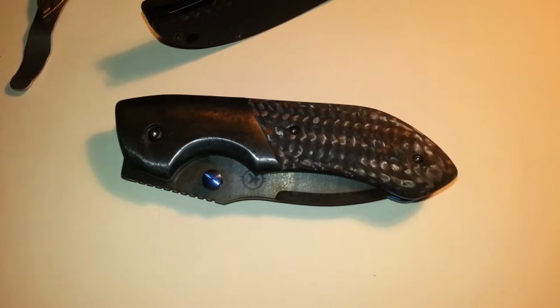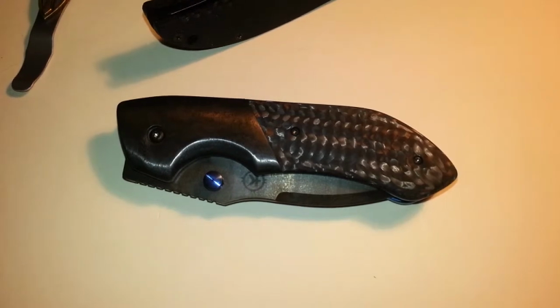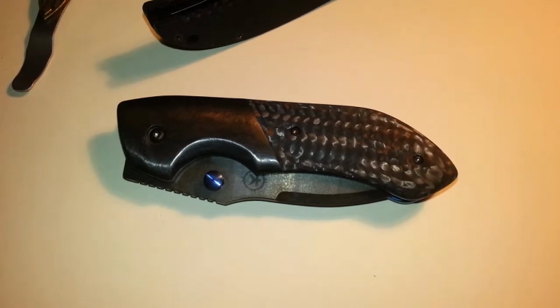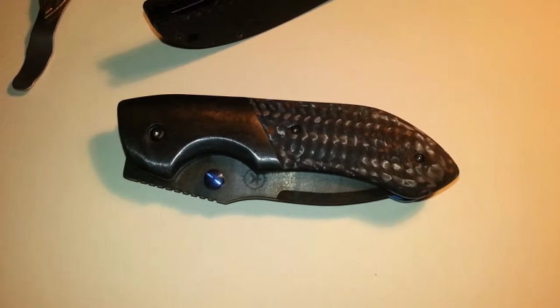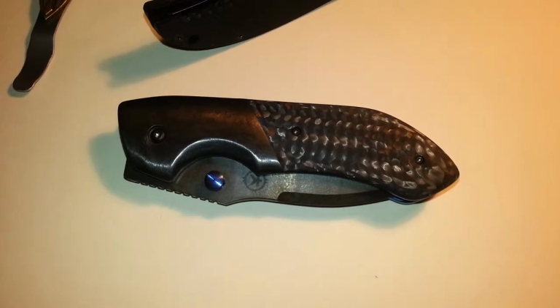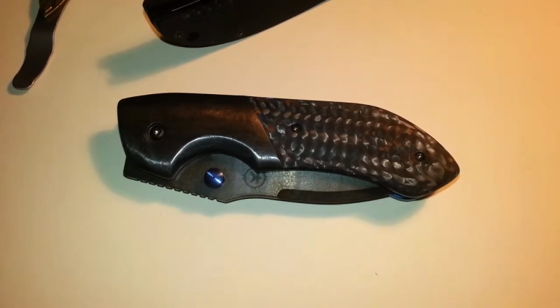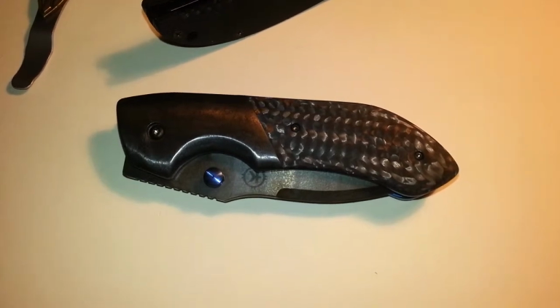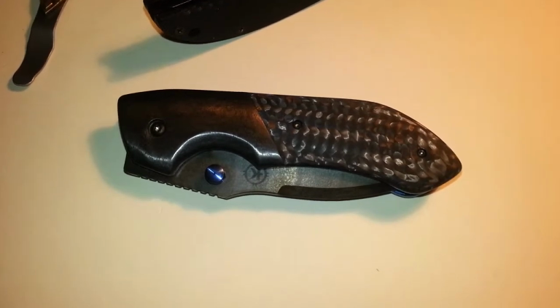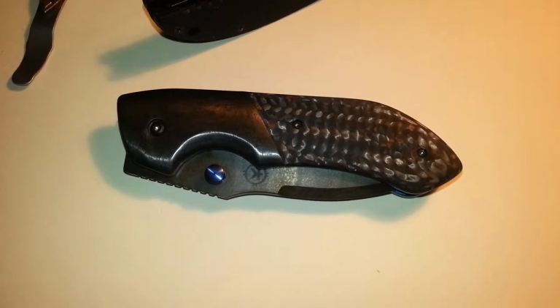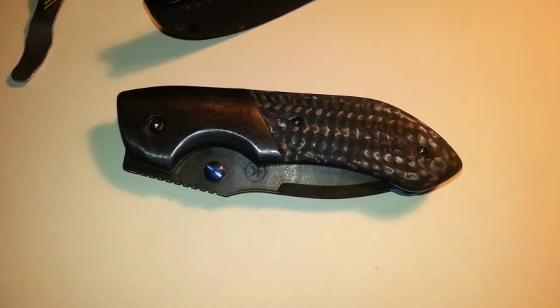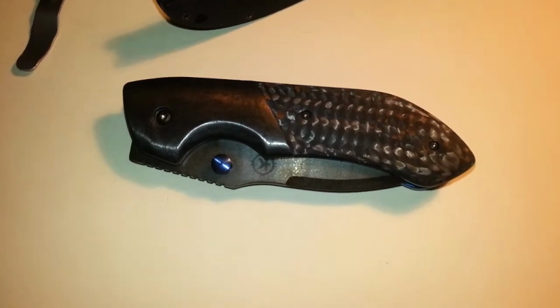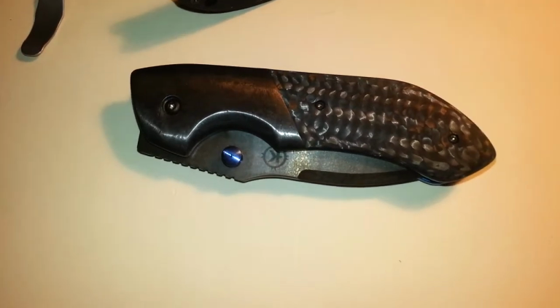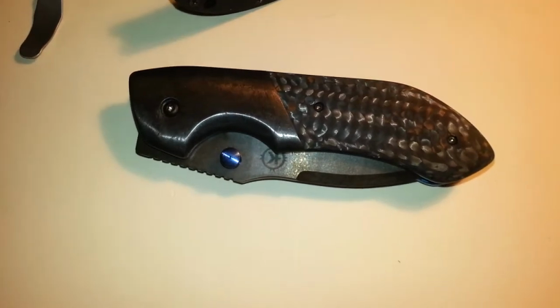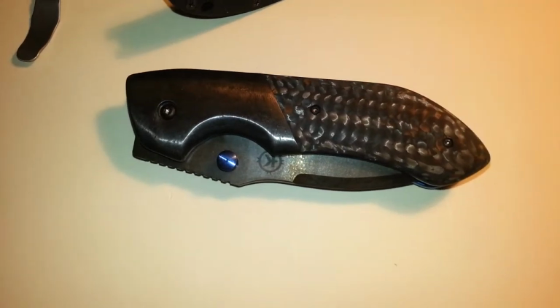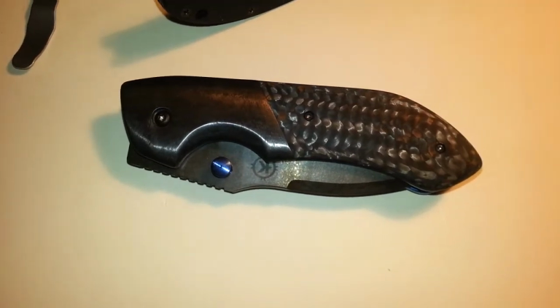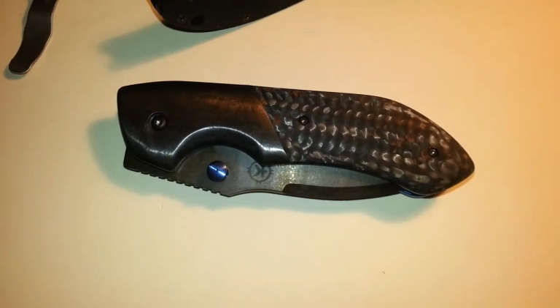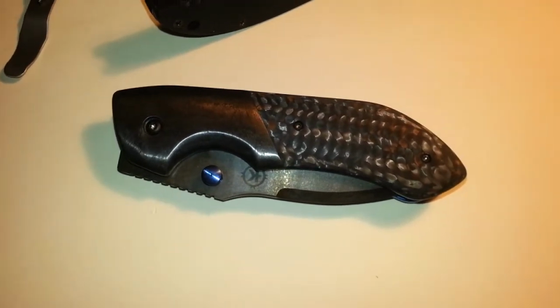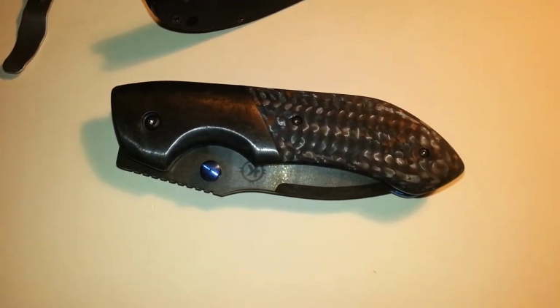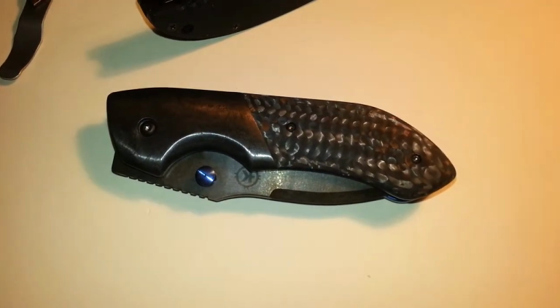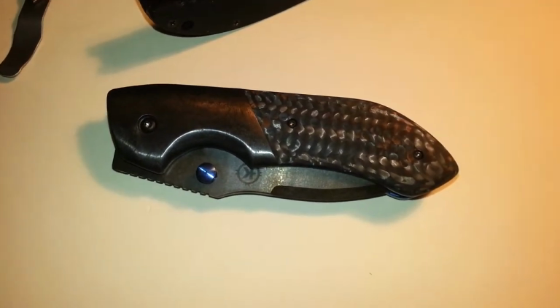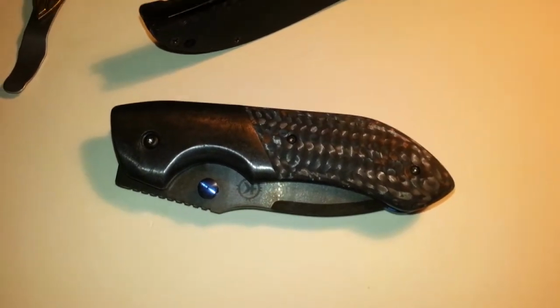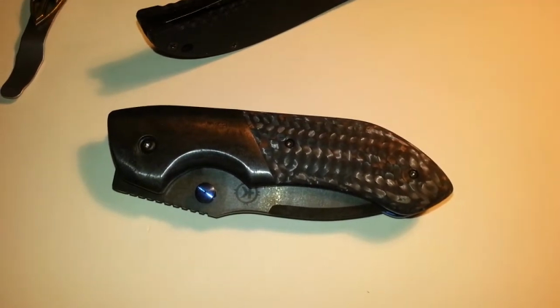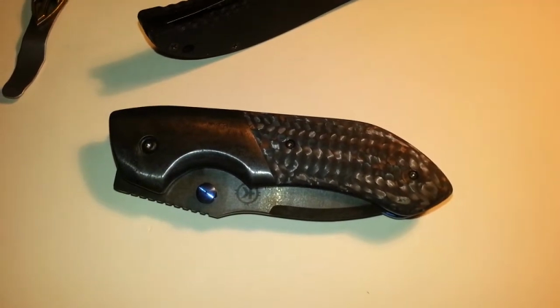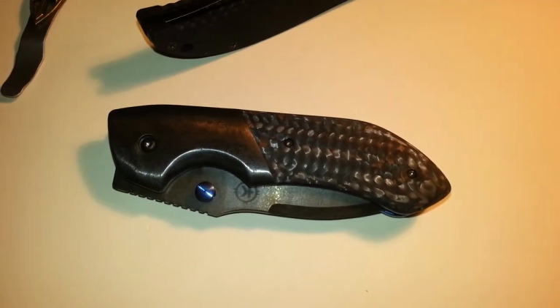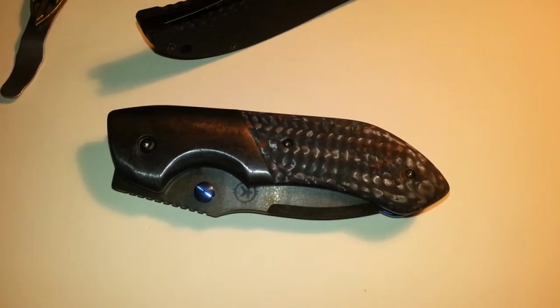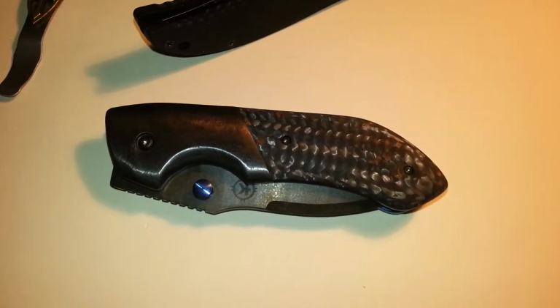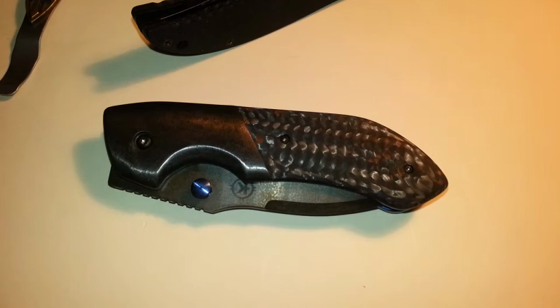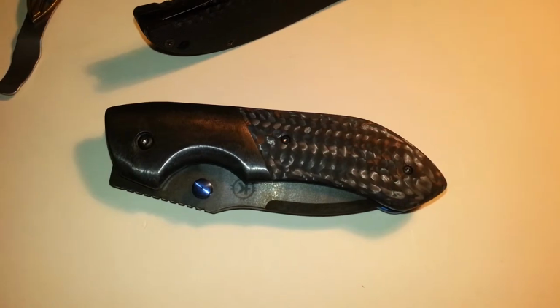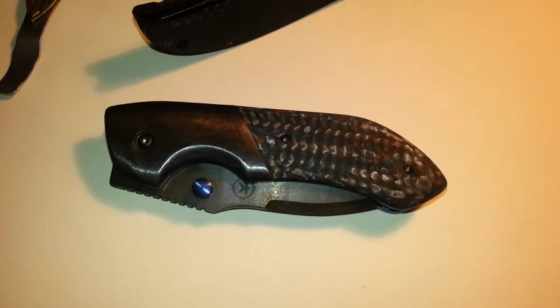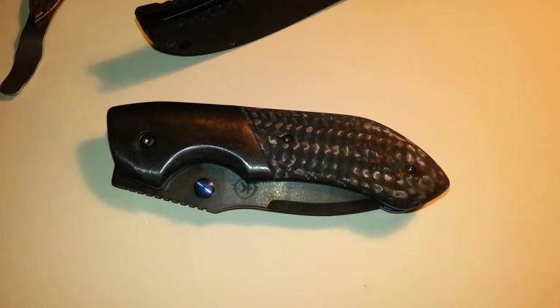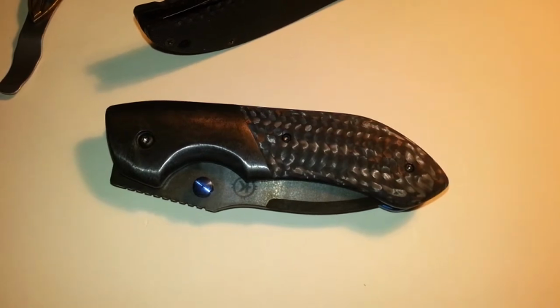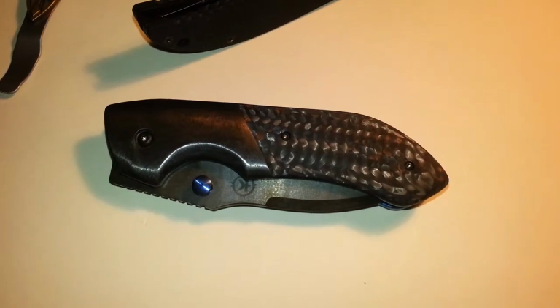Got it yesterday in the mail. Wonderful knife. I can't rant and rave enough about it — just great quality.